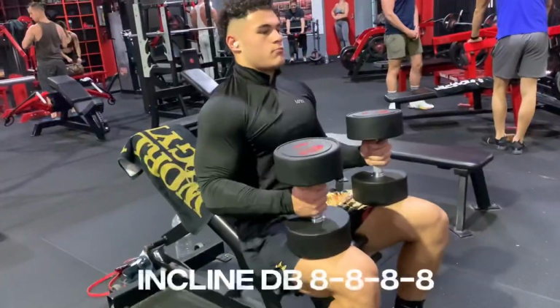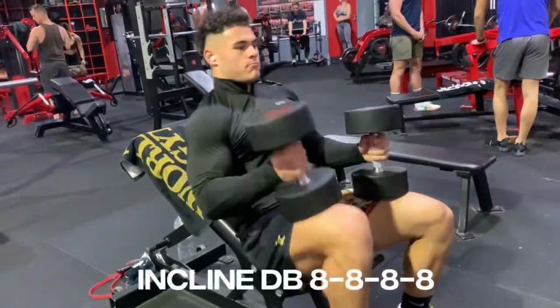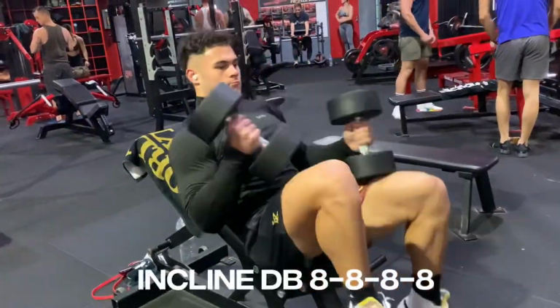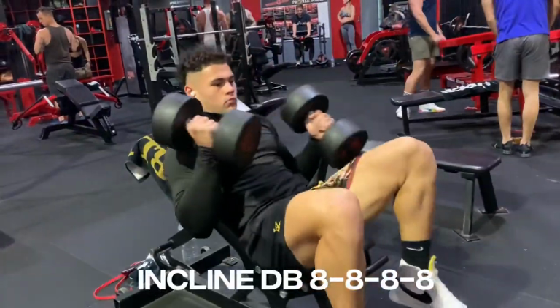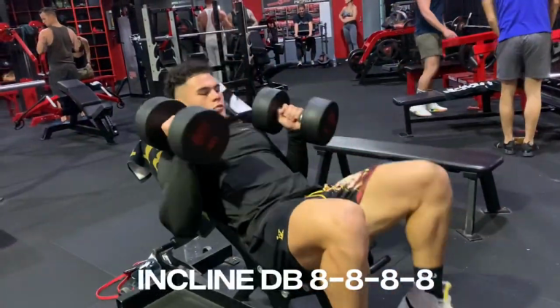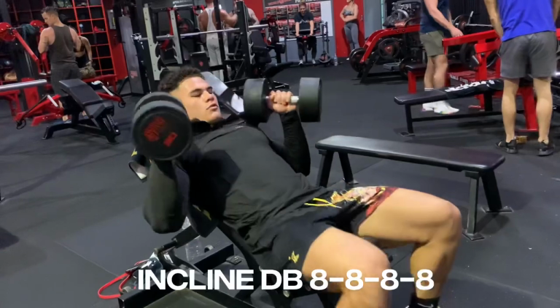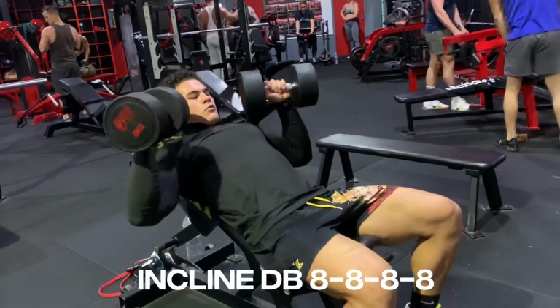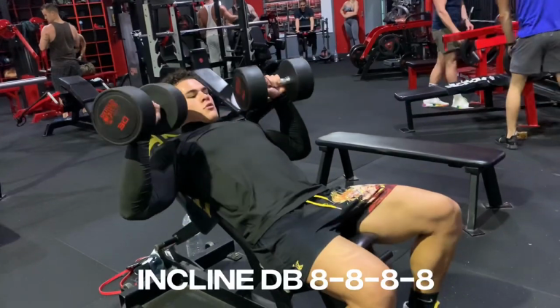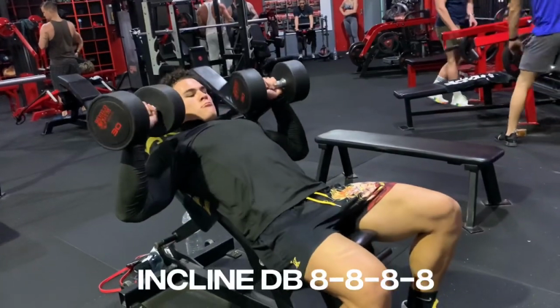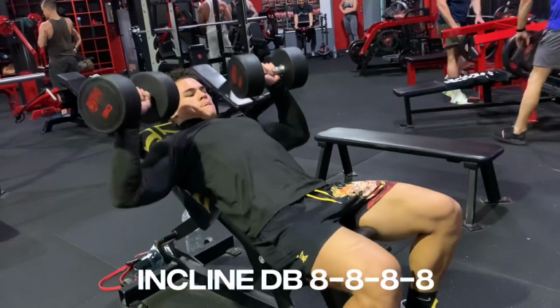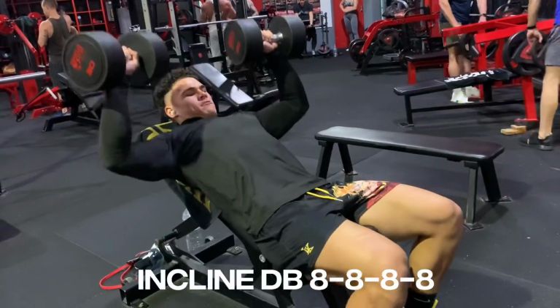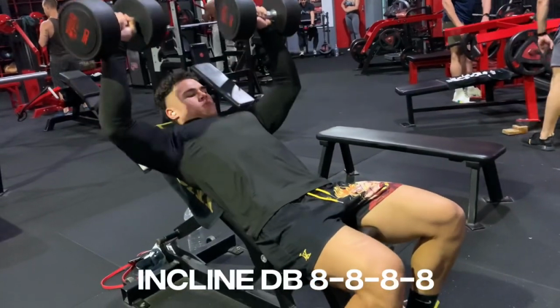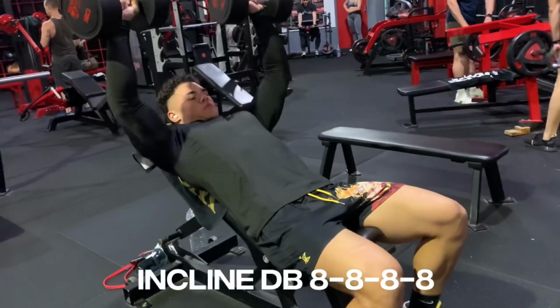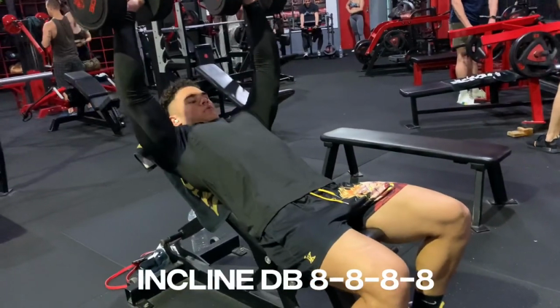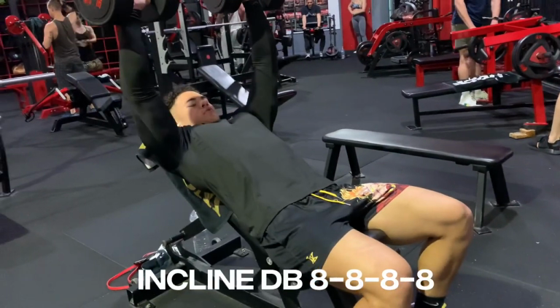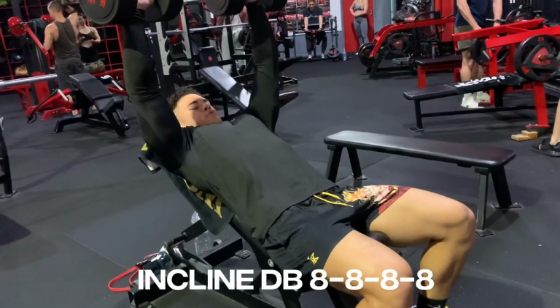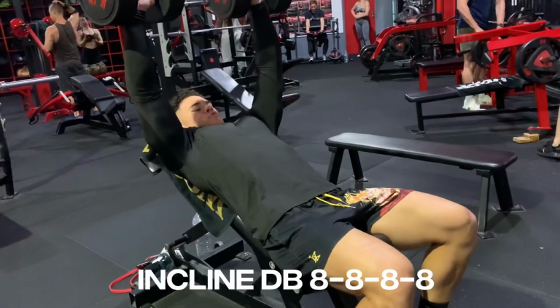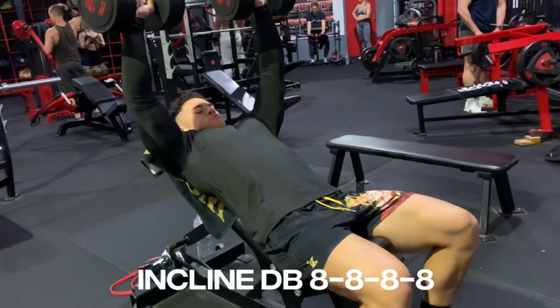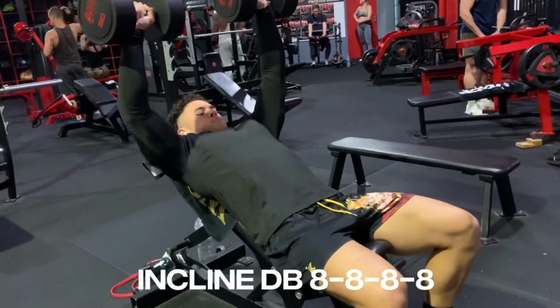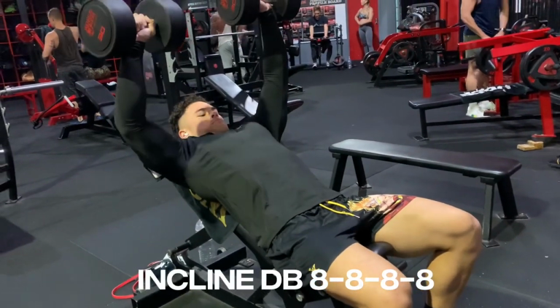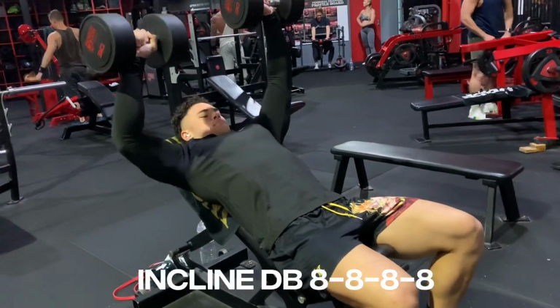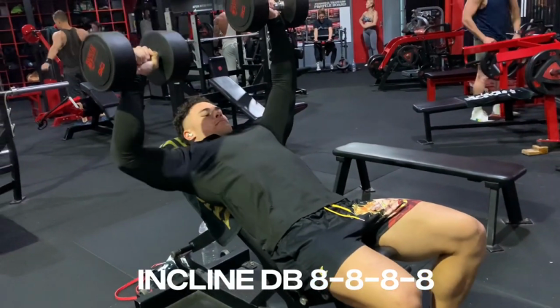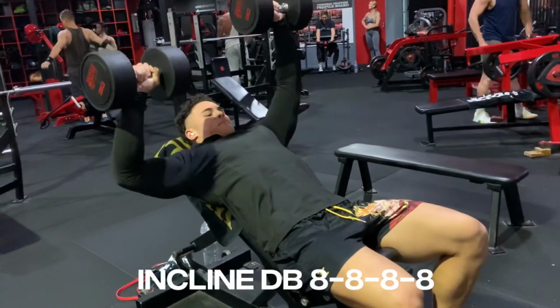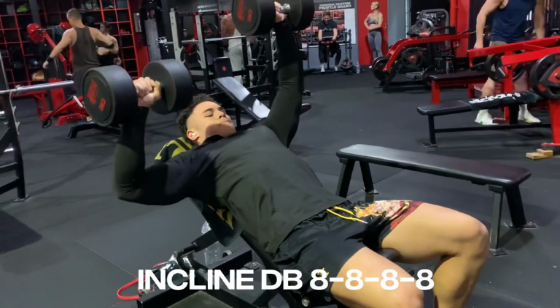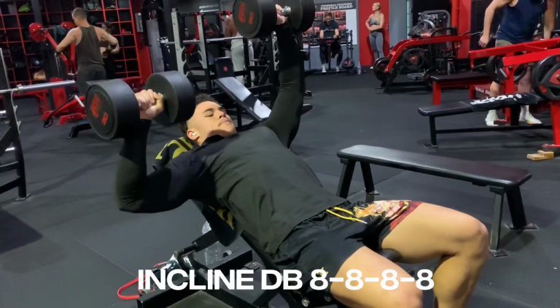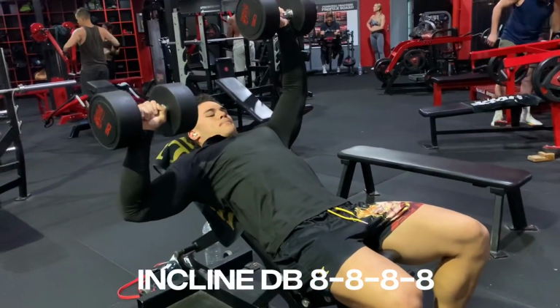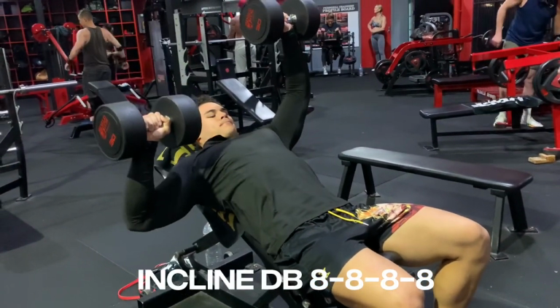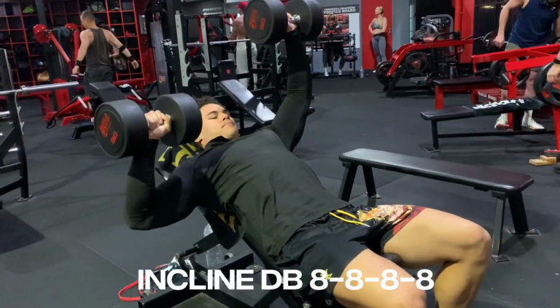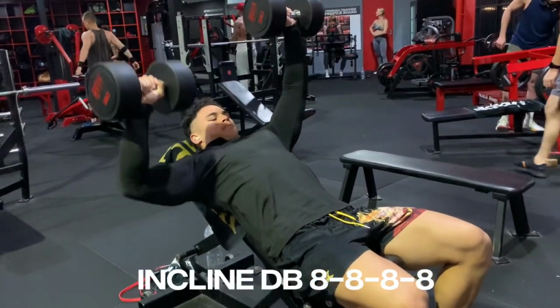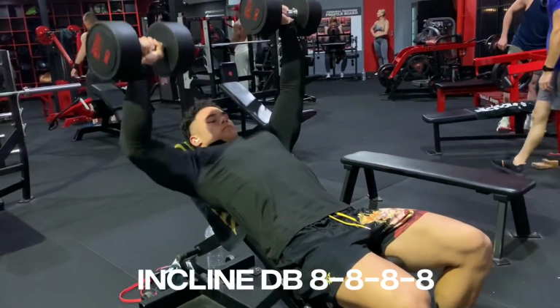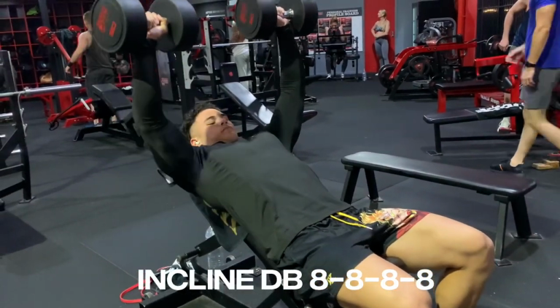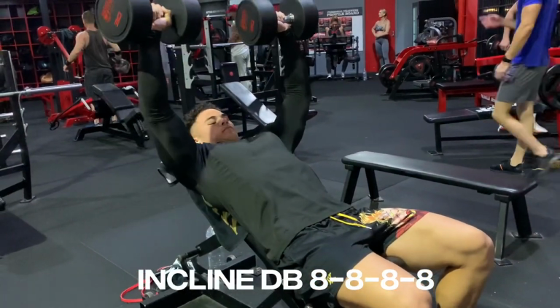The next exercise is incline dumbbell single arm press — 8 reps and 4 sets.